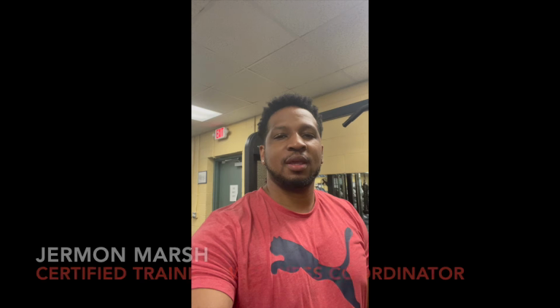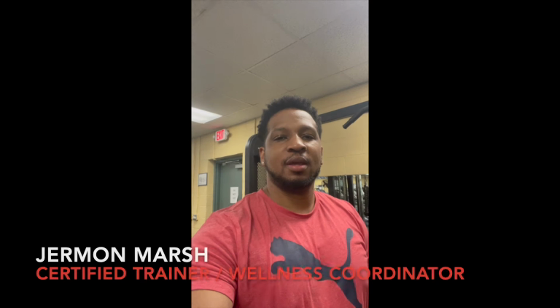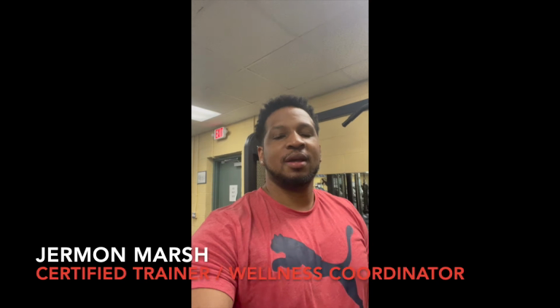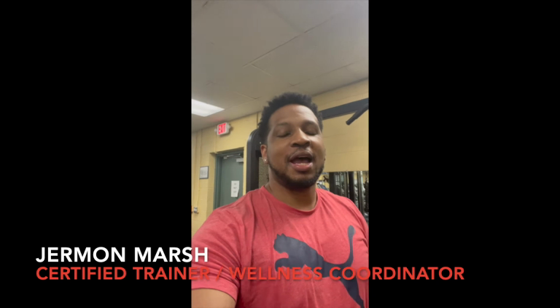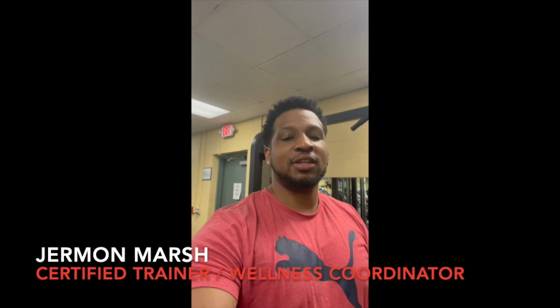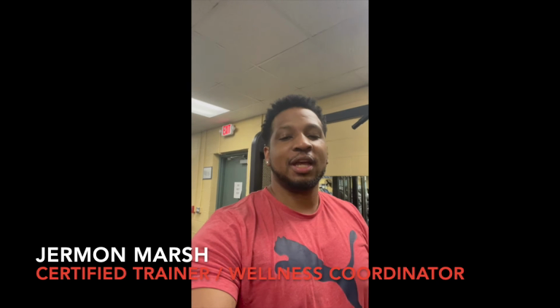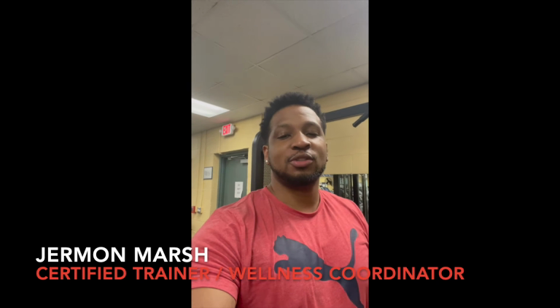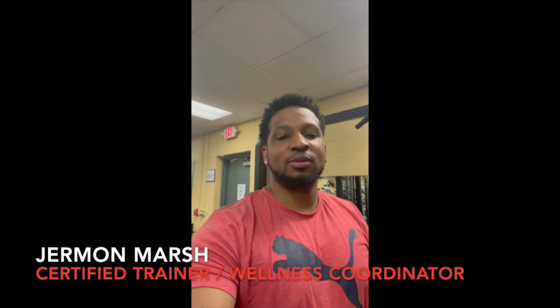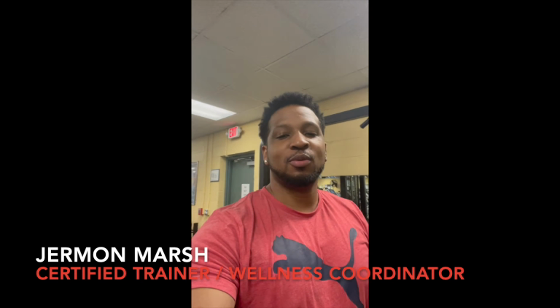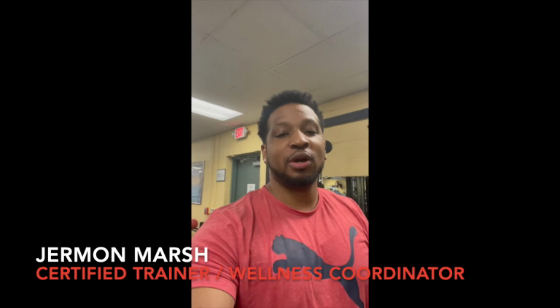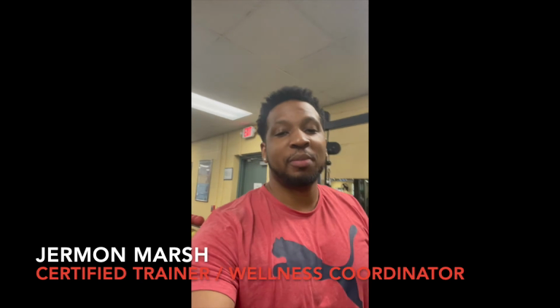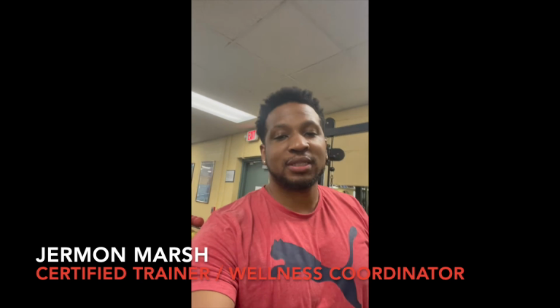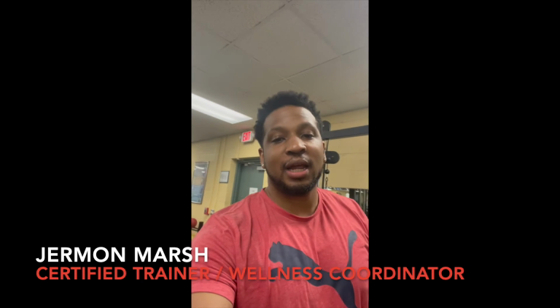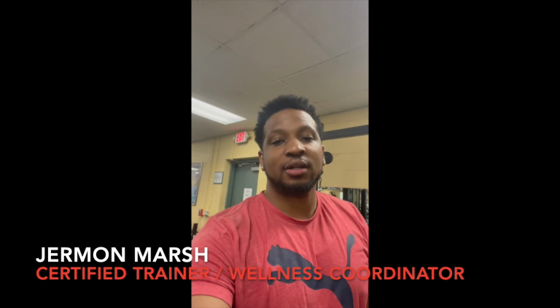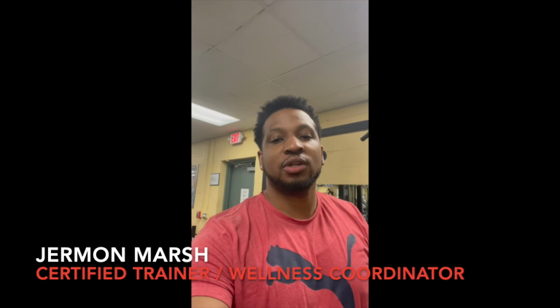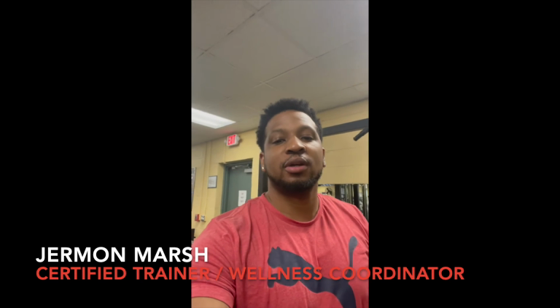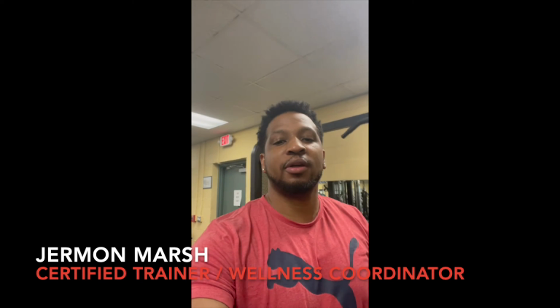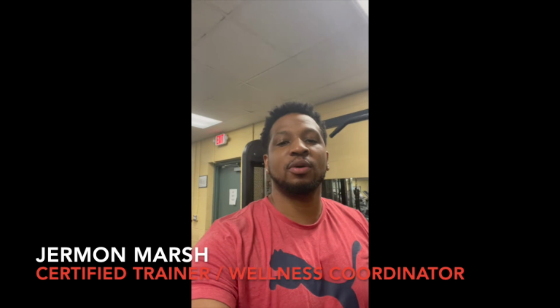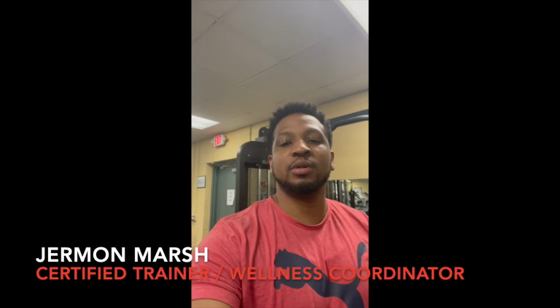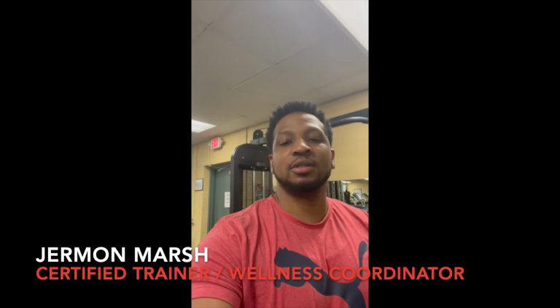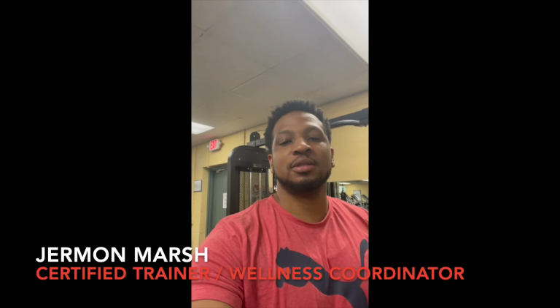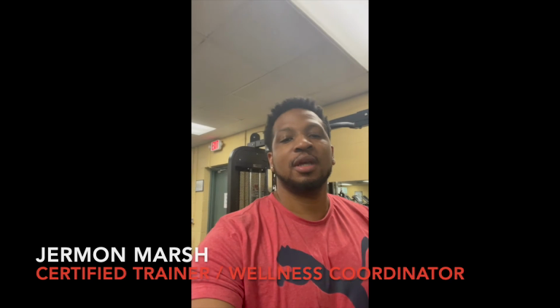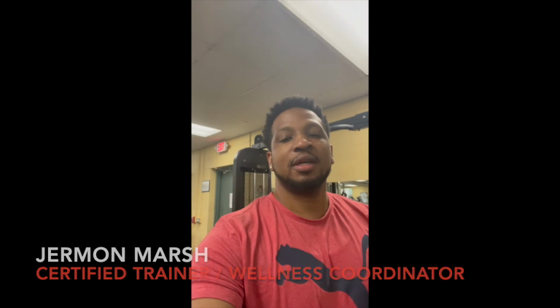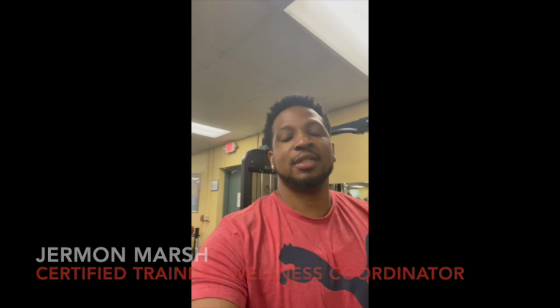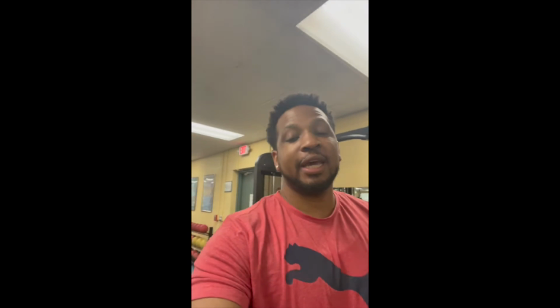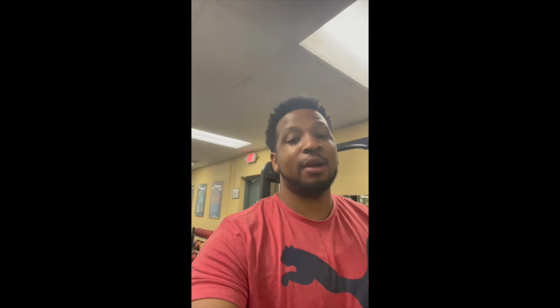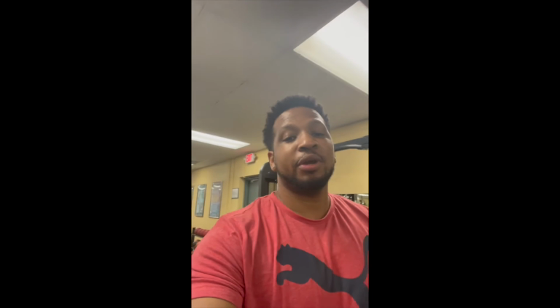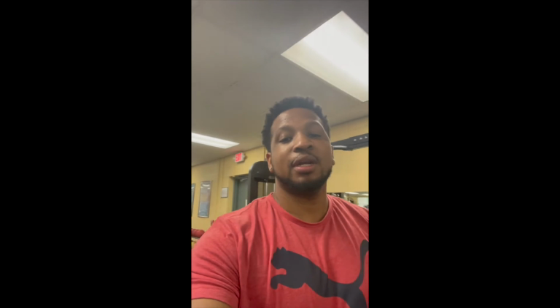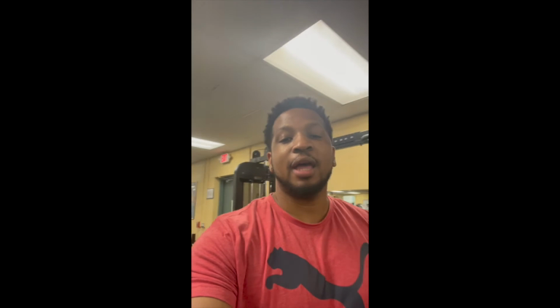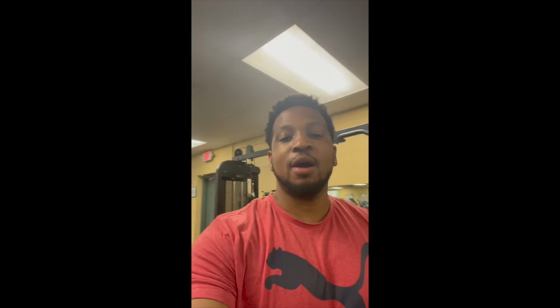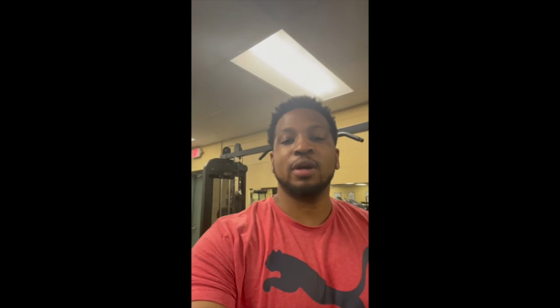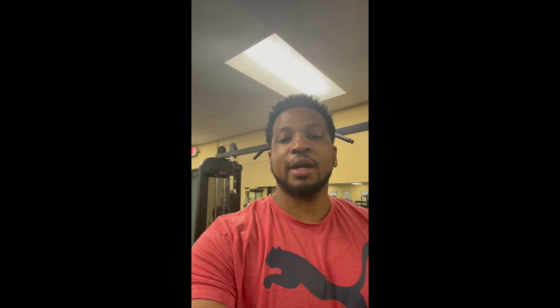How you guys doing? Welcome back to the Howl channel, Health on Wheels. Today I'm bringing you another Howl workout.